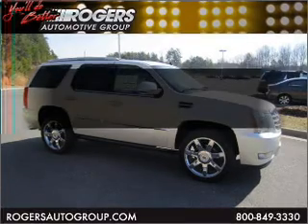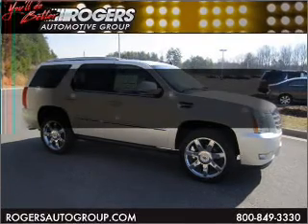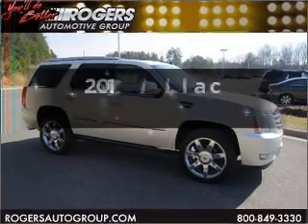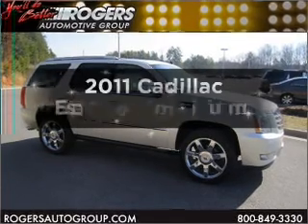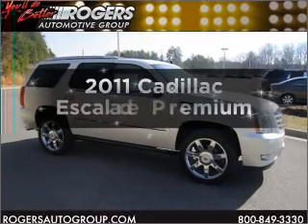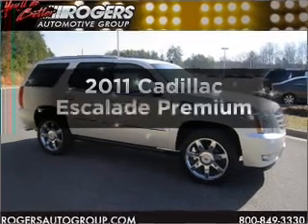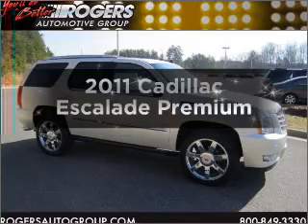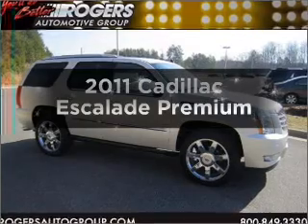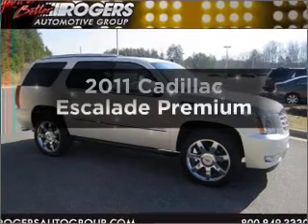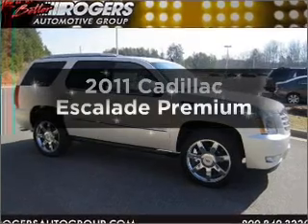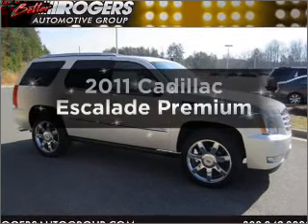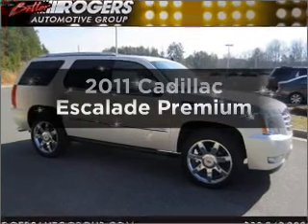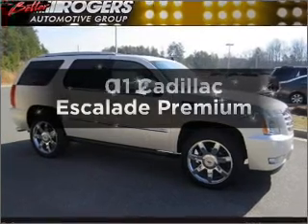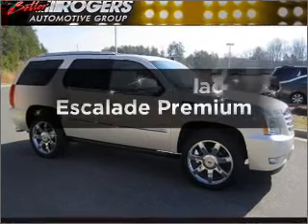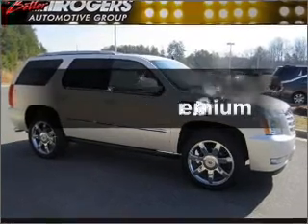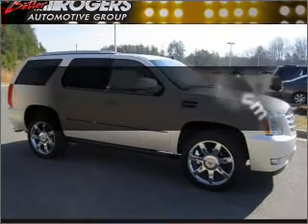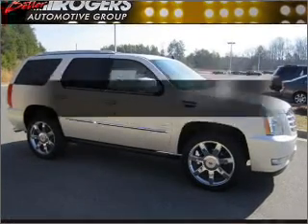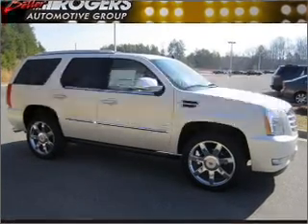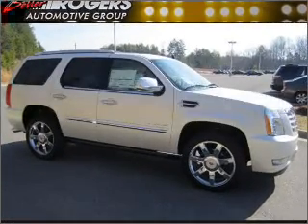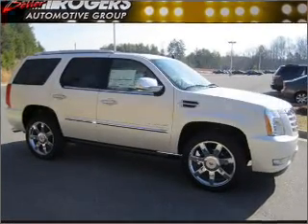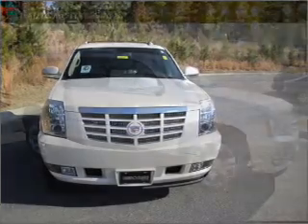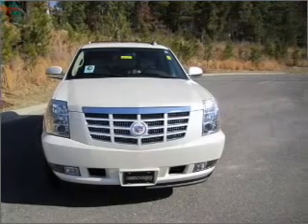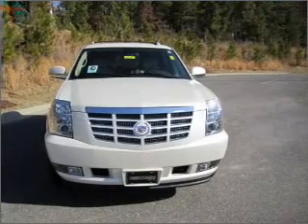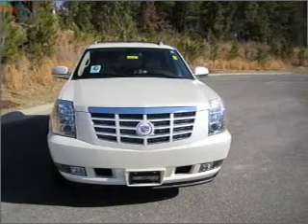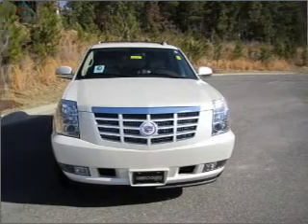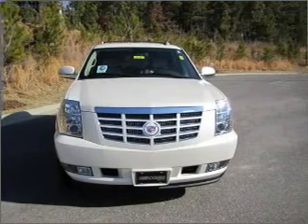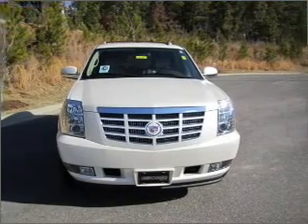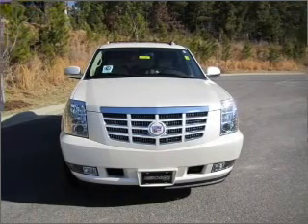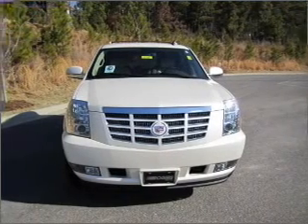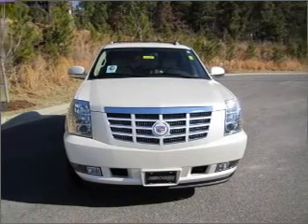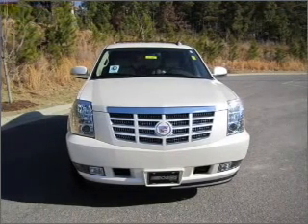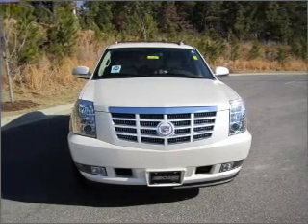Introducing the 2011 Cadillac Escalade. If you're looking for an automobile with great attributes, look no further.